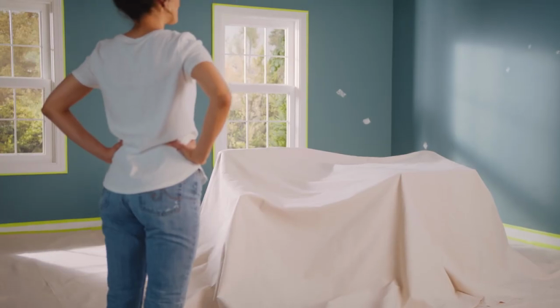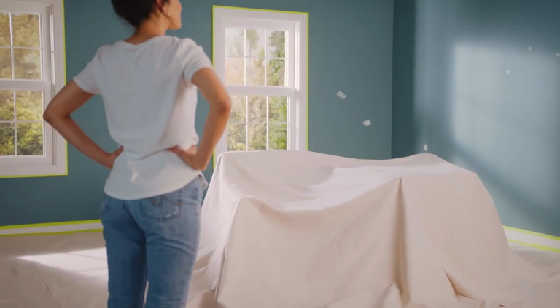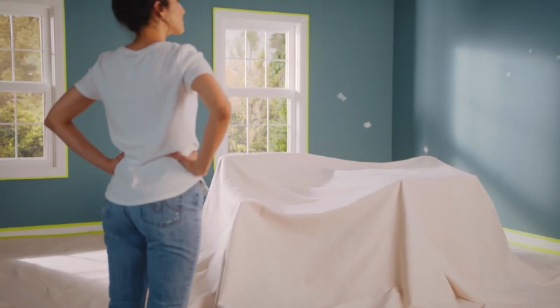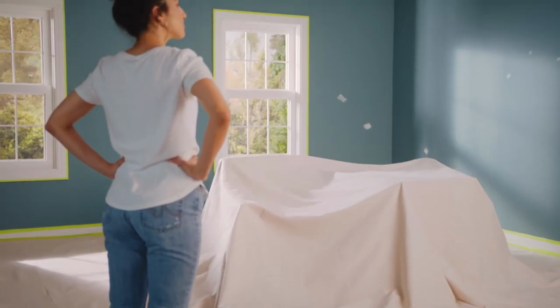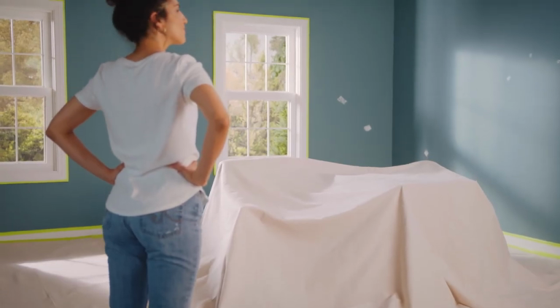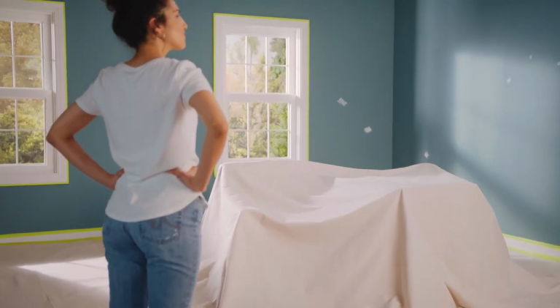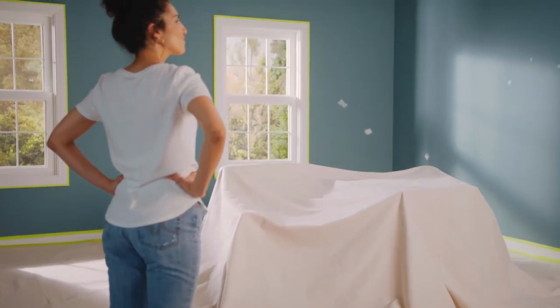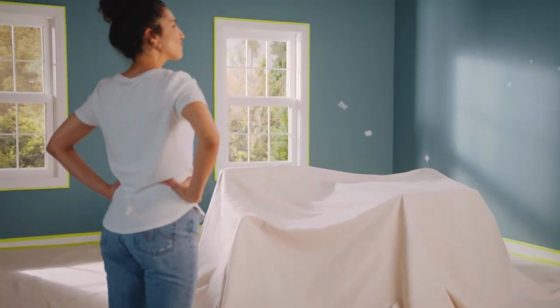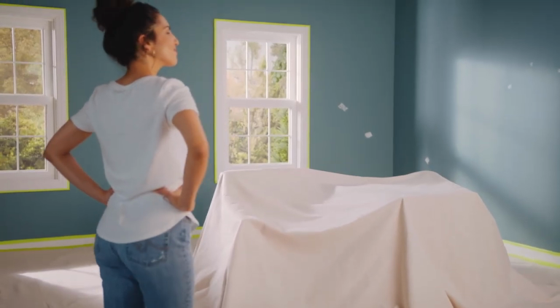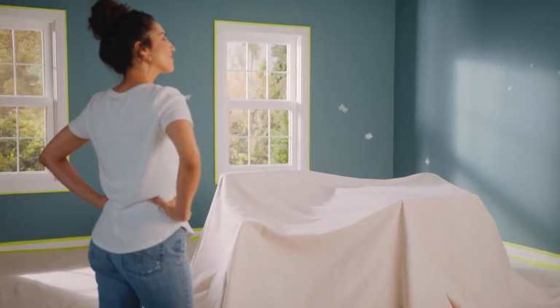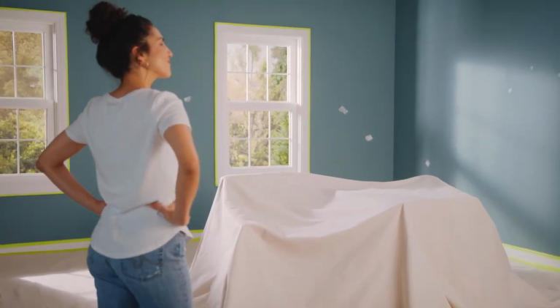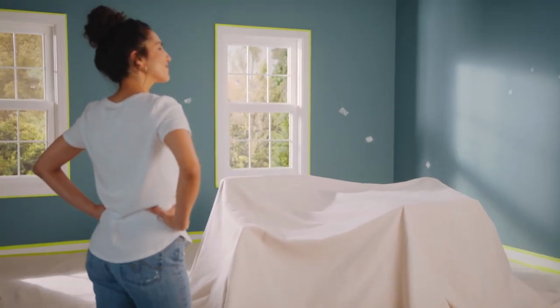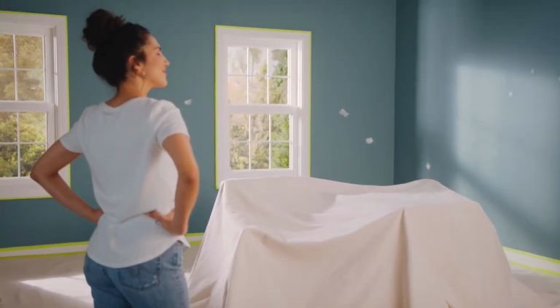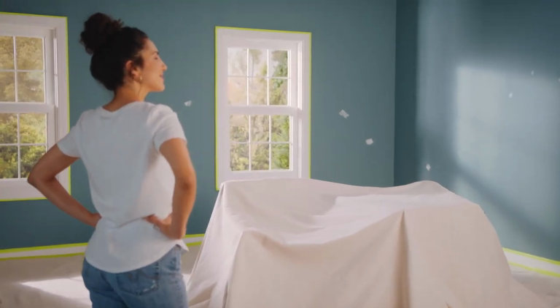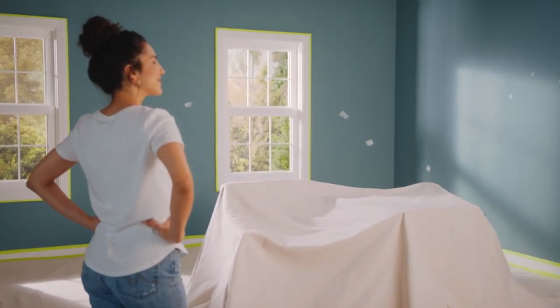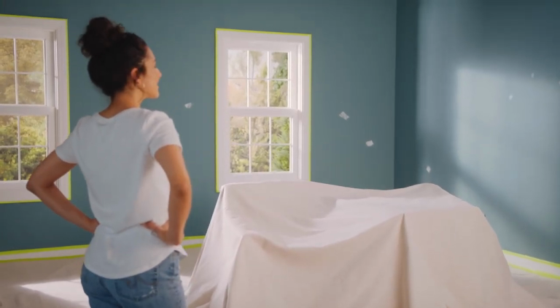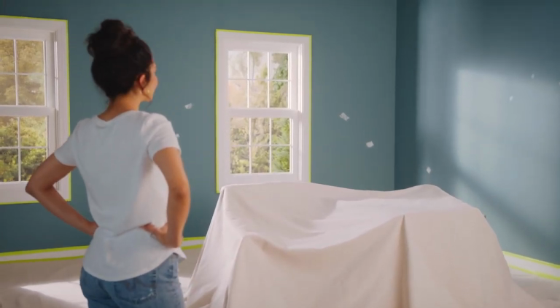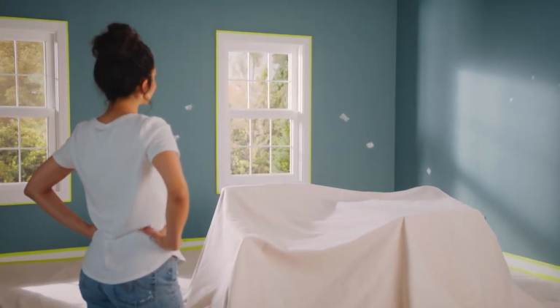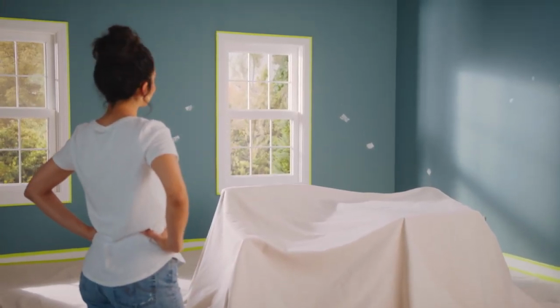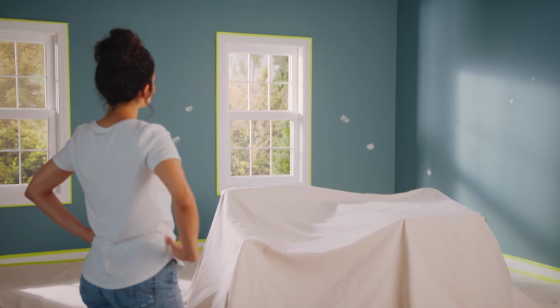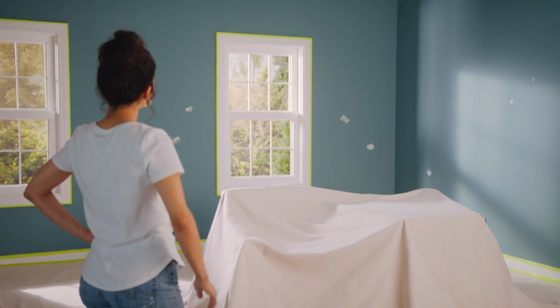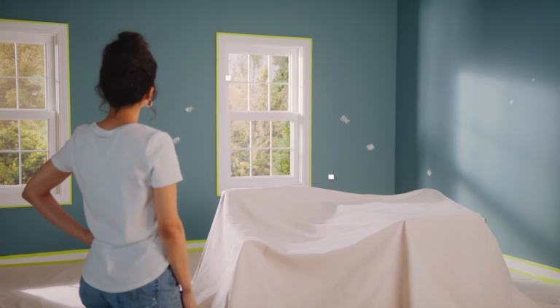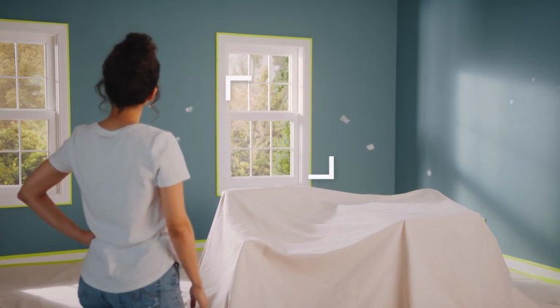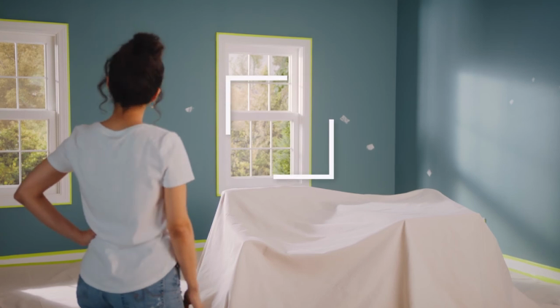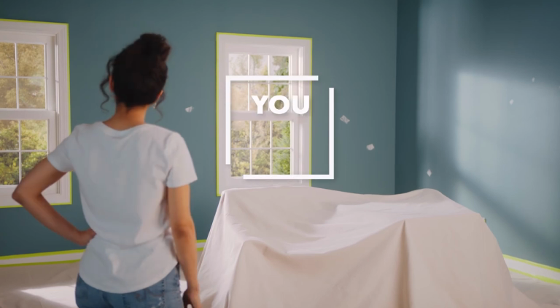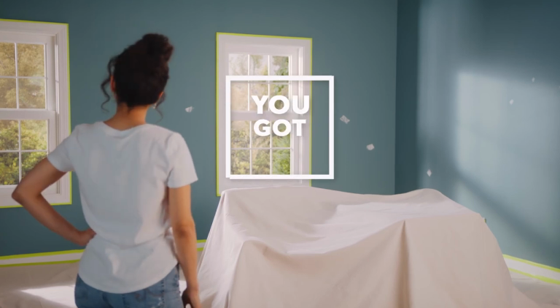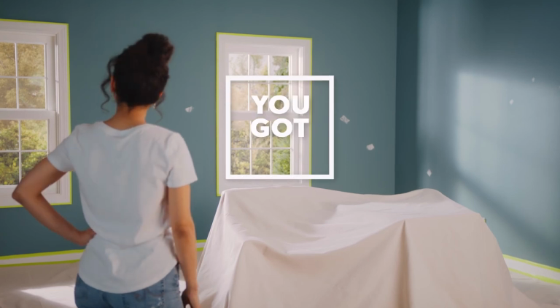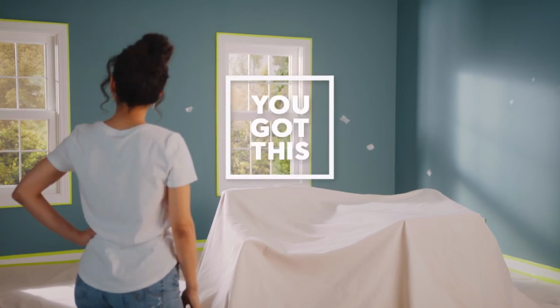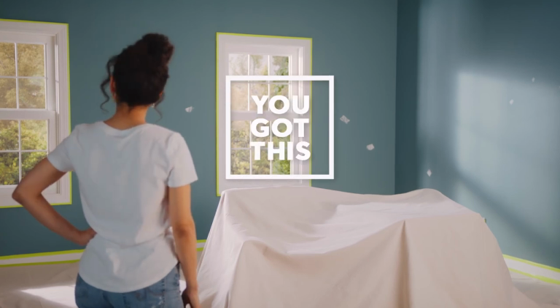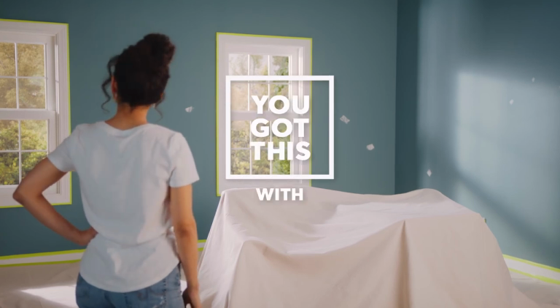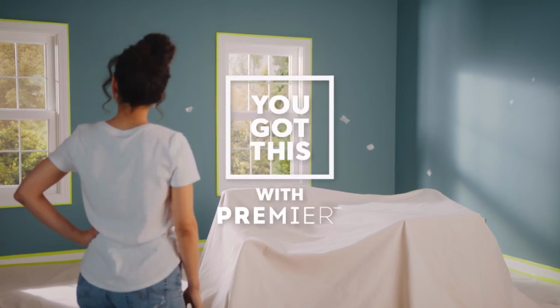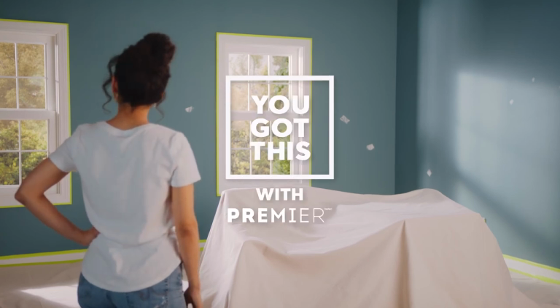Next up, check out our video on how to paint trim and panel doors. You got this with Premier.